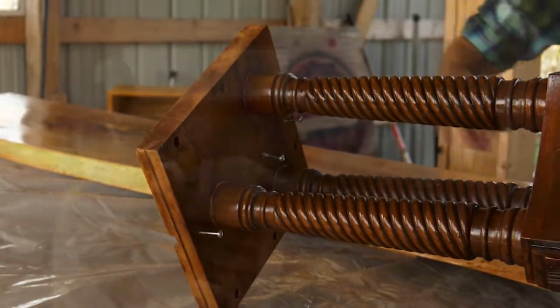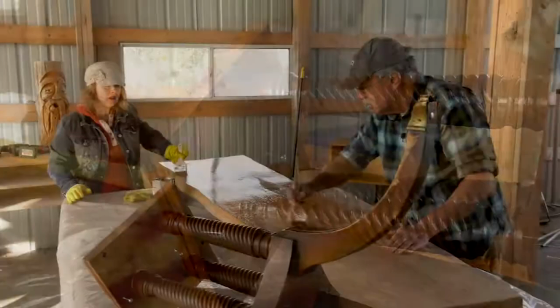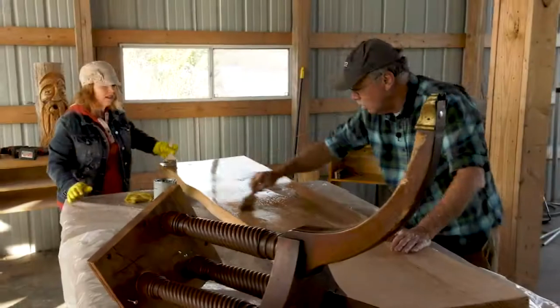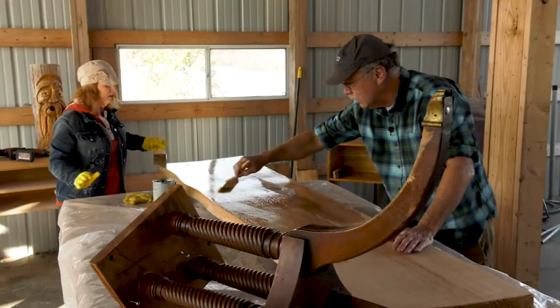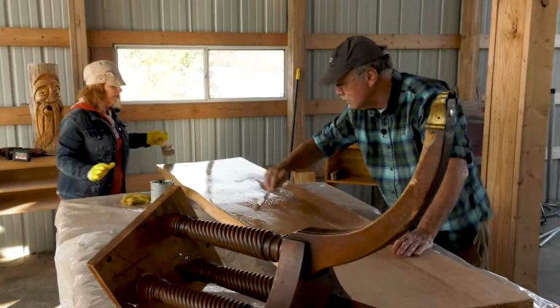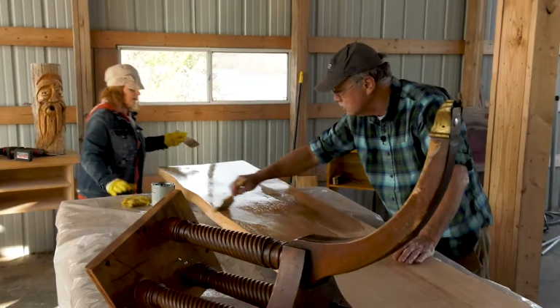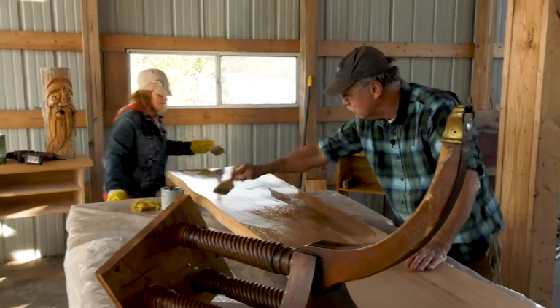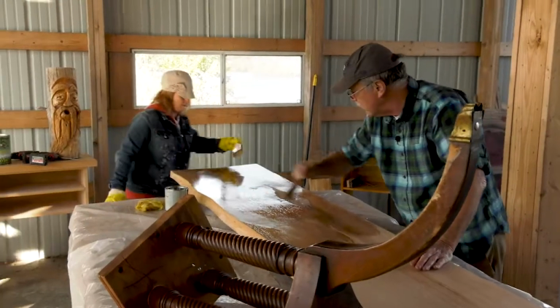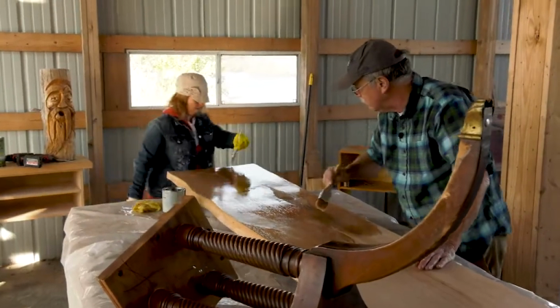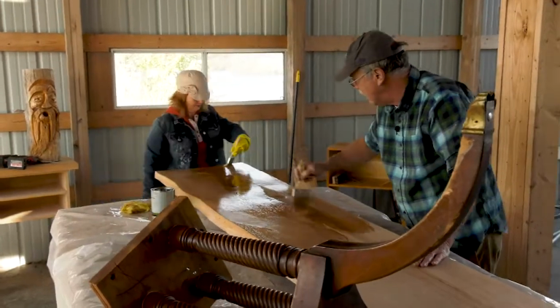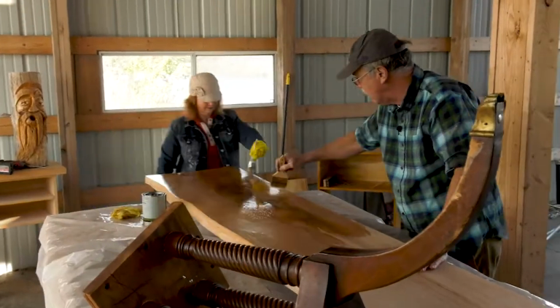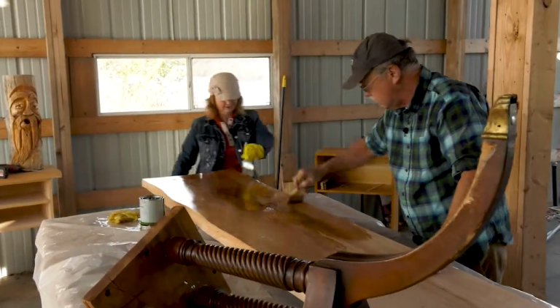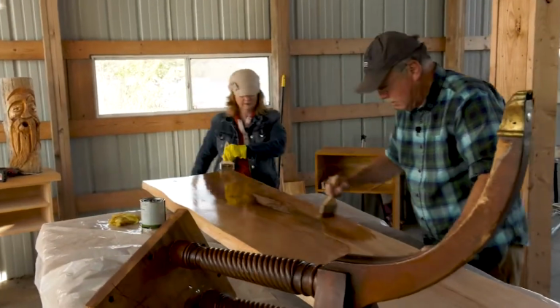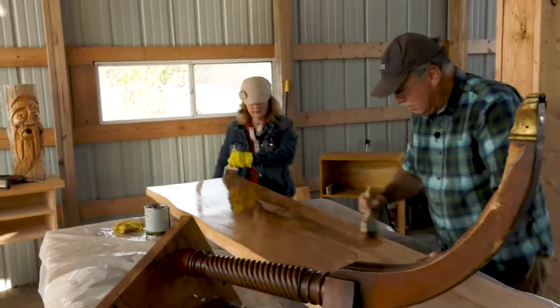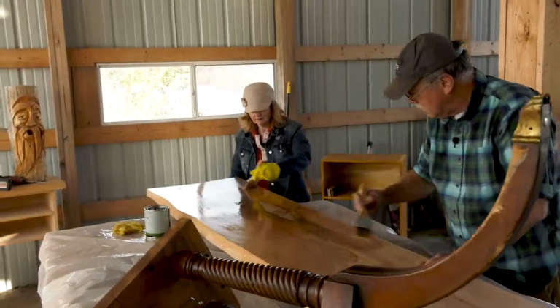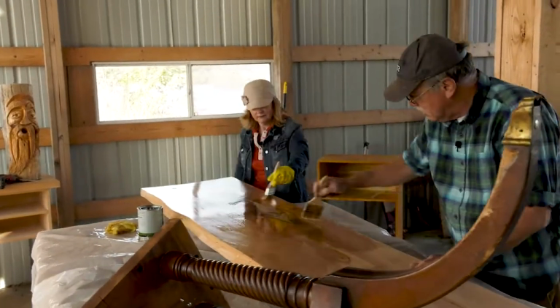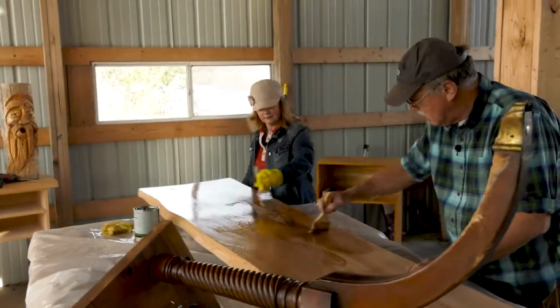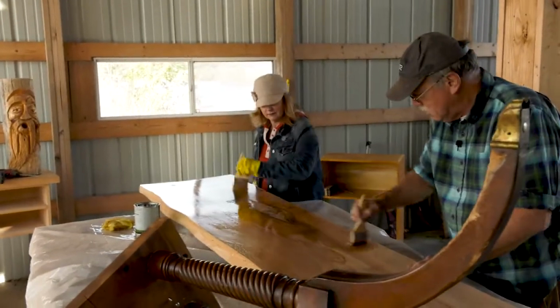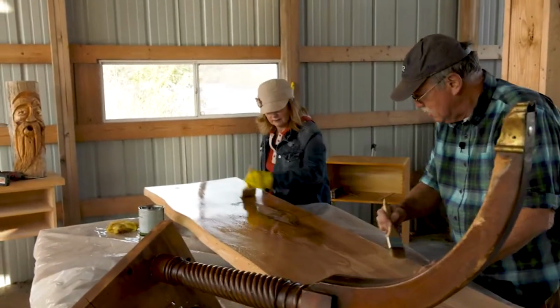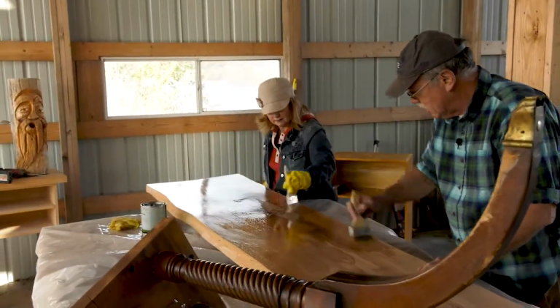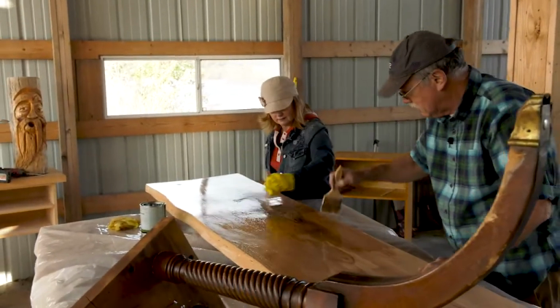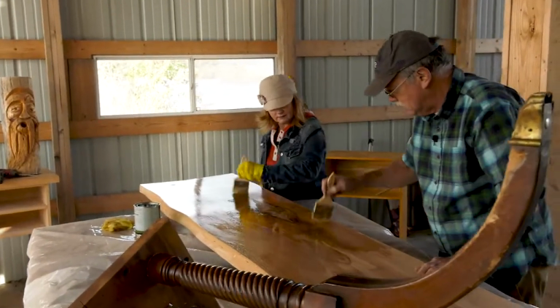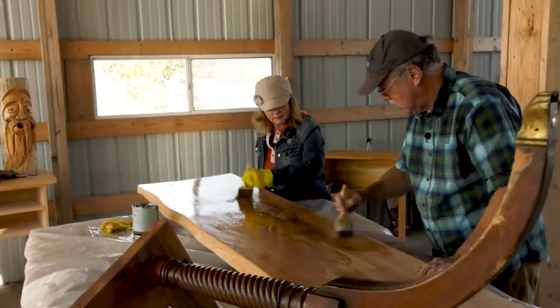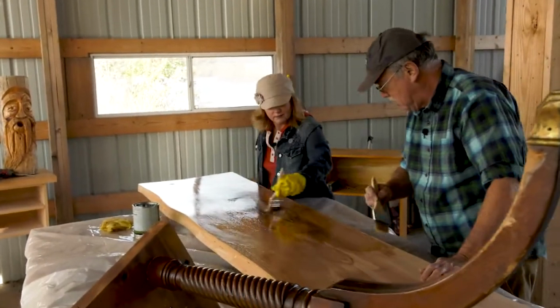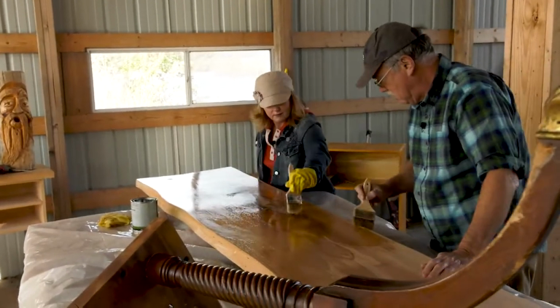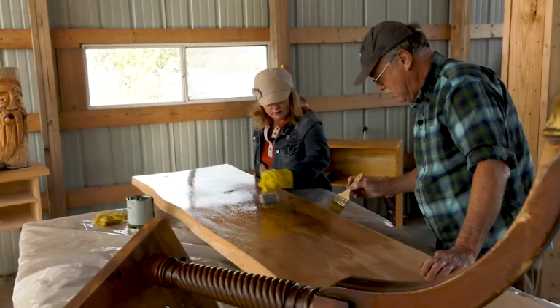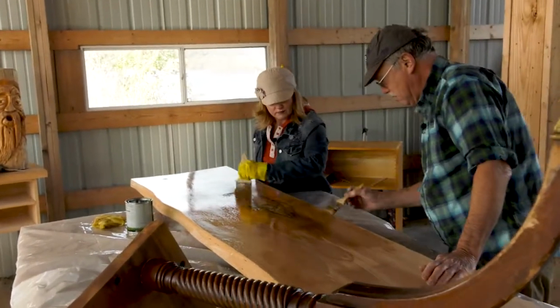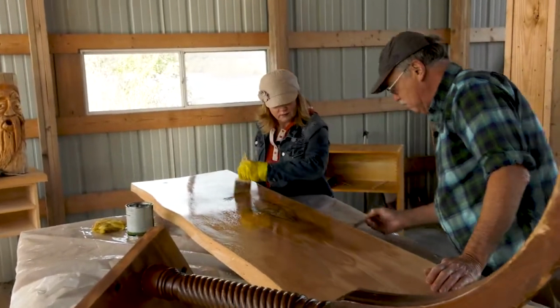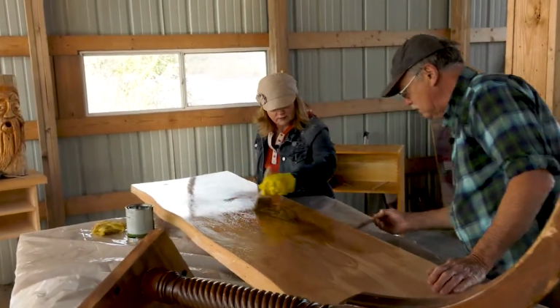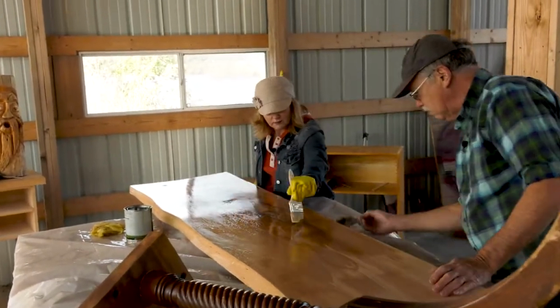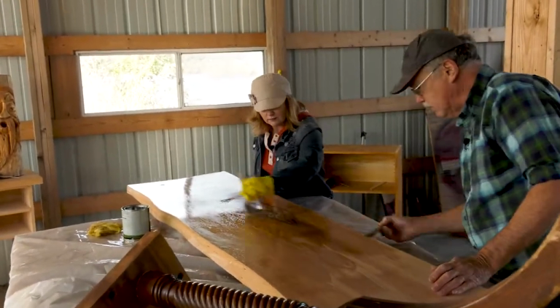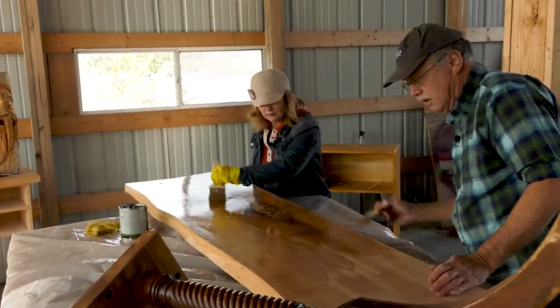So we'll get this brushed out and then you'll get to see it when it's all done.